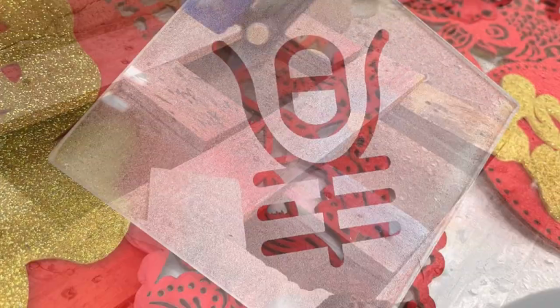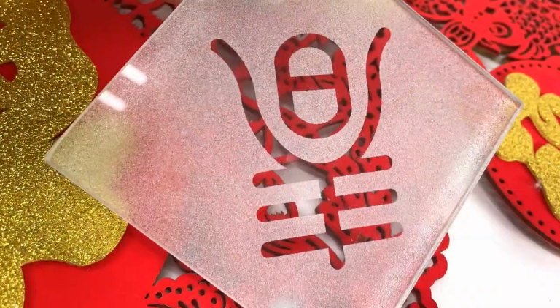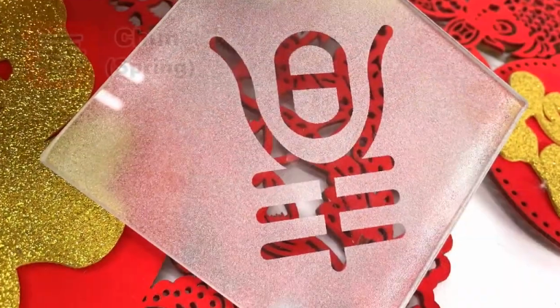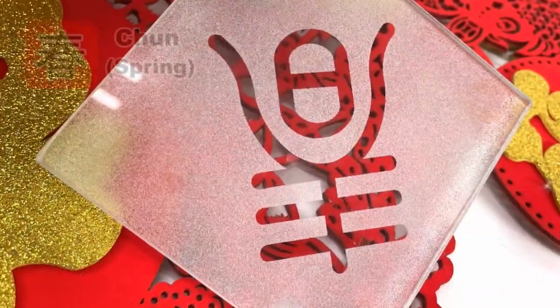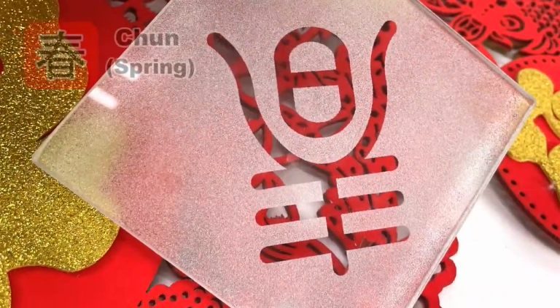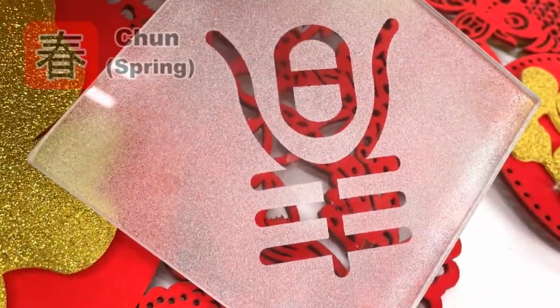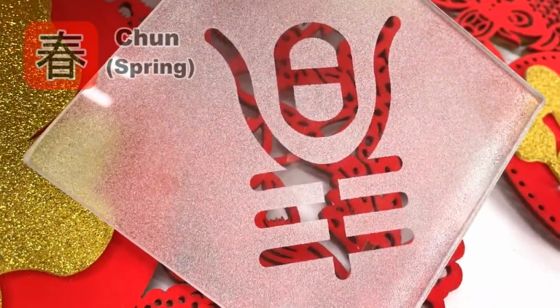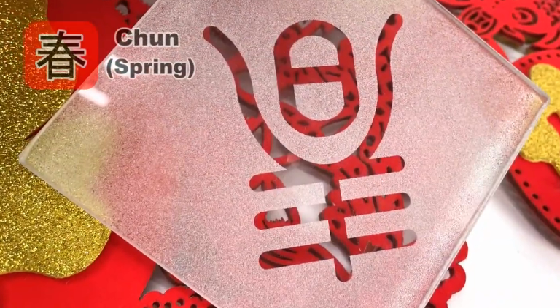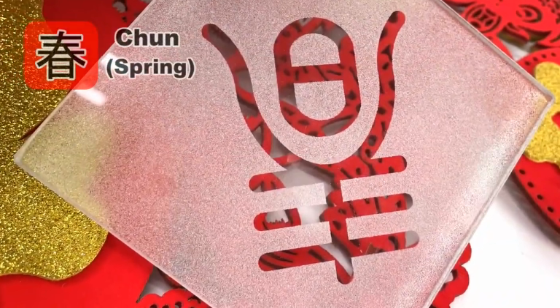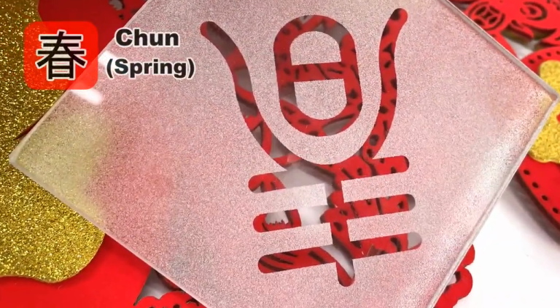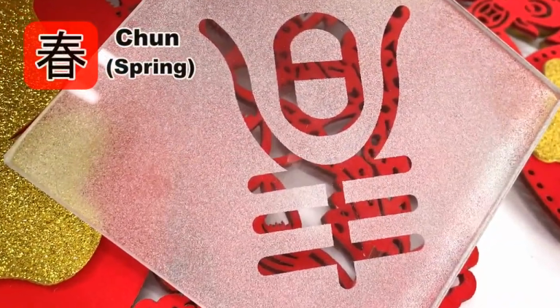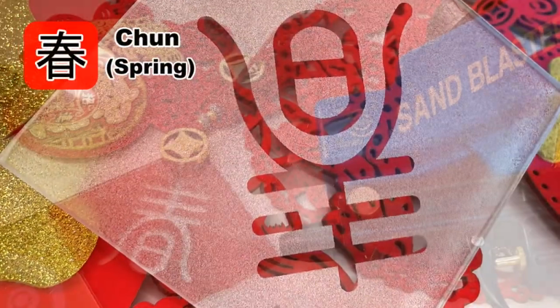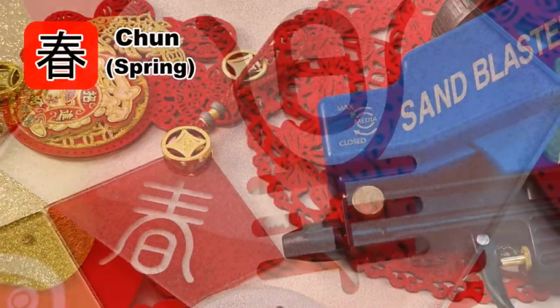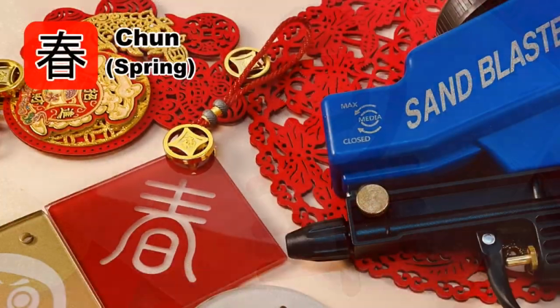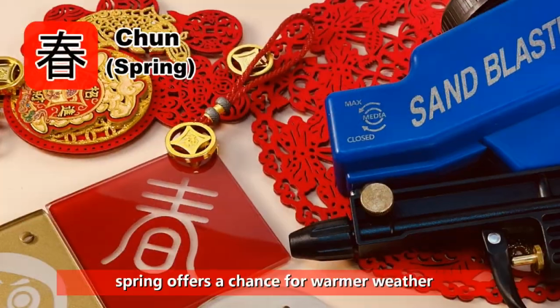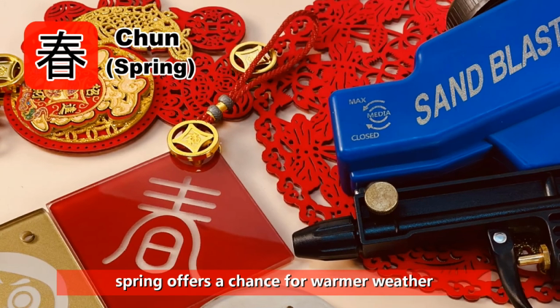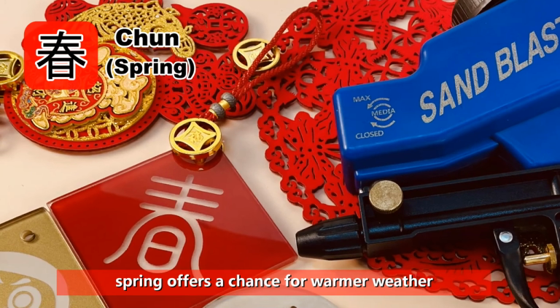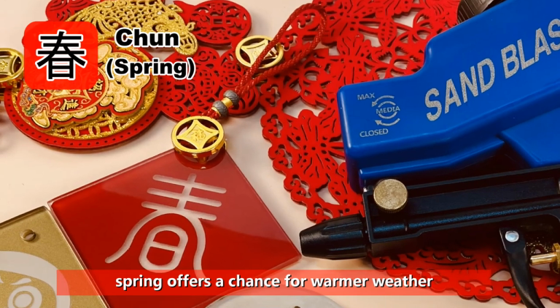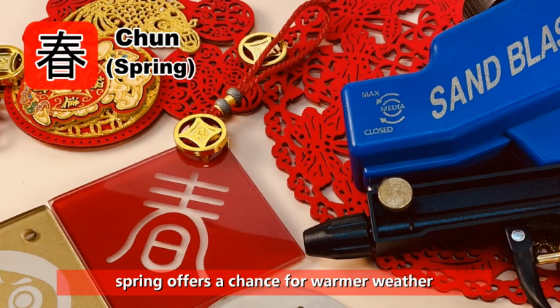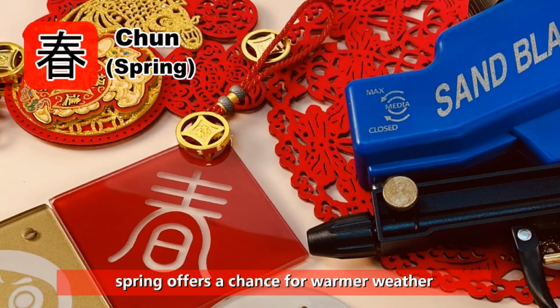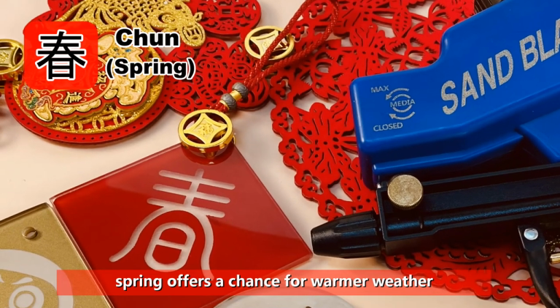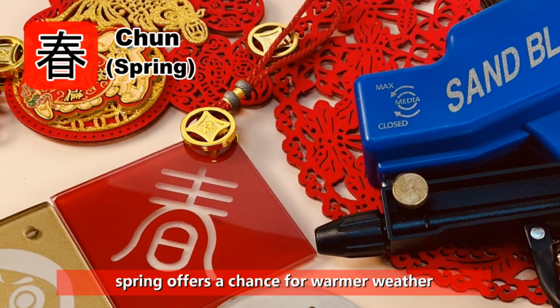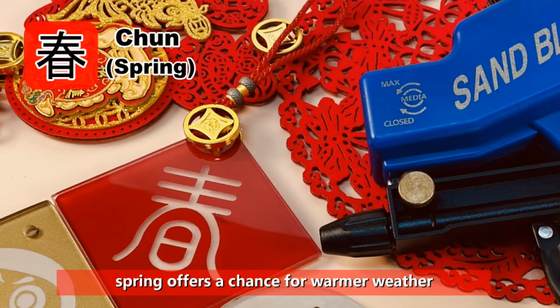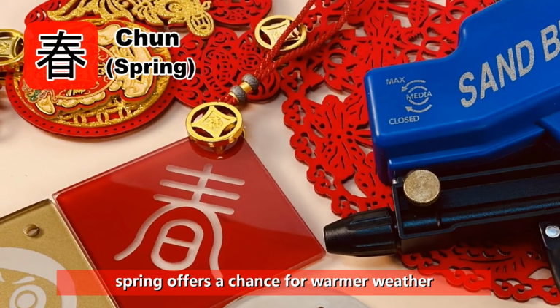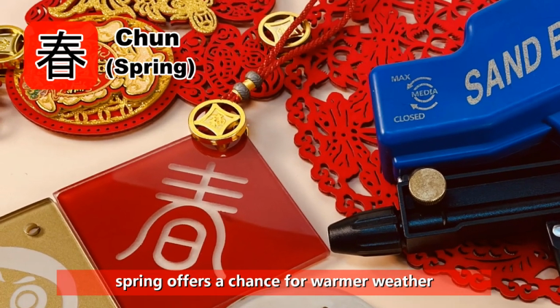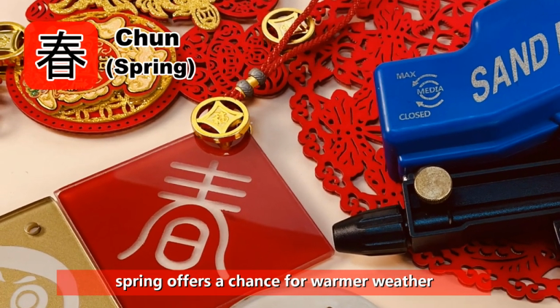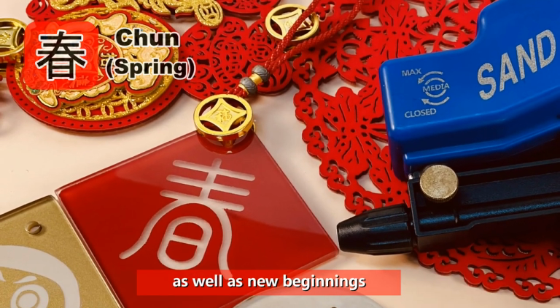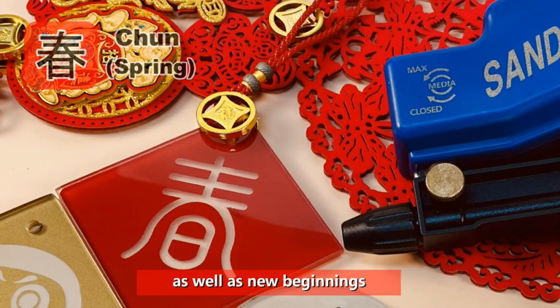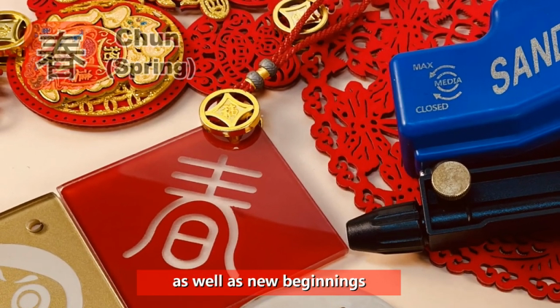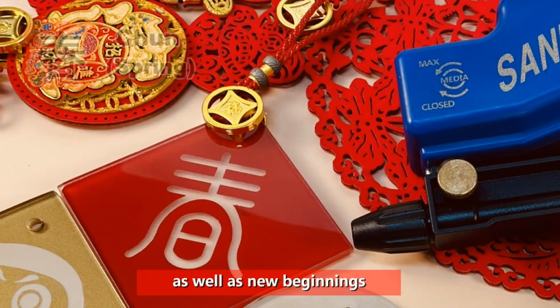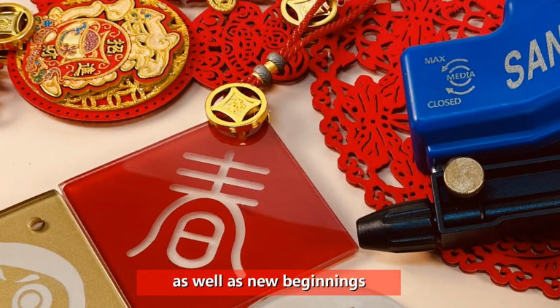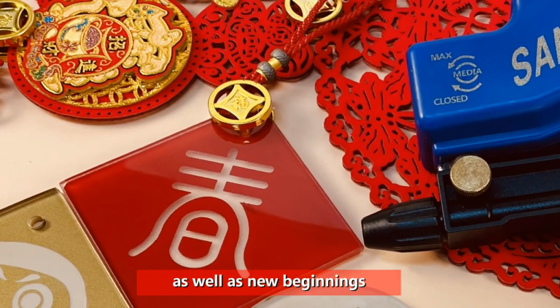Chun — Spring. Spring offers a chance for warmer weather, as well as new beginnings.